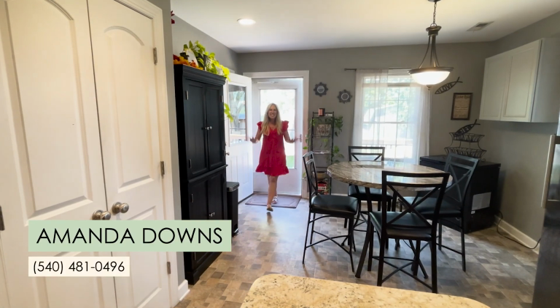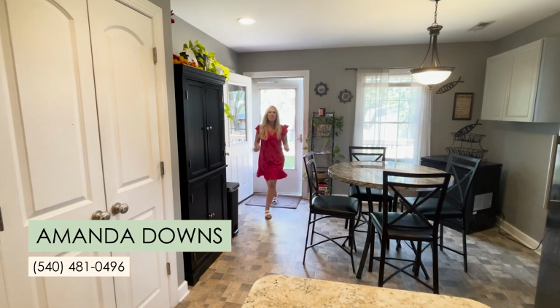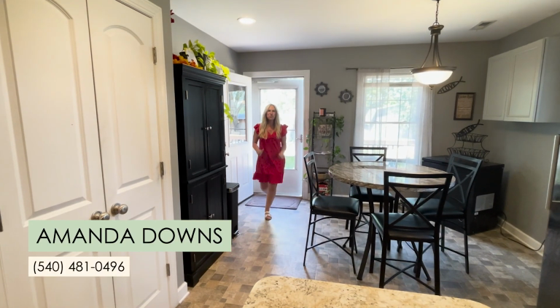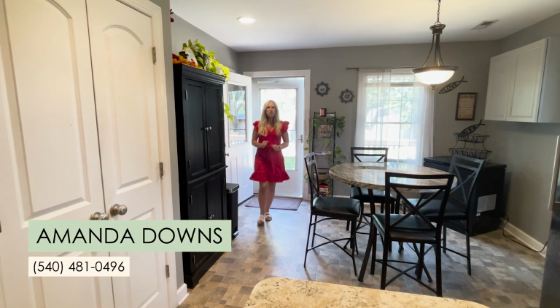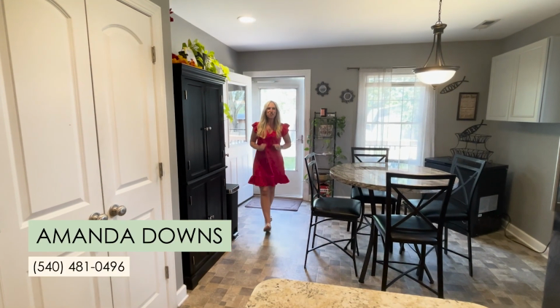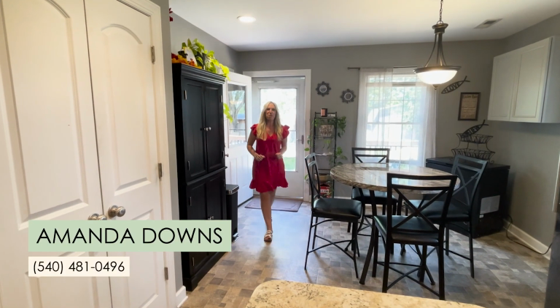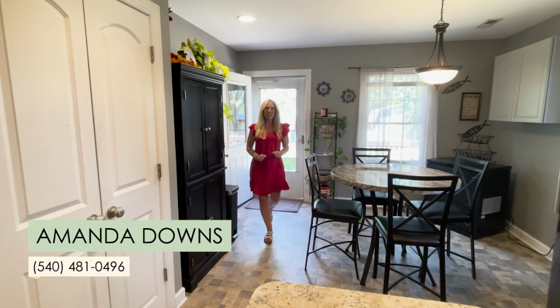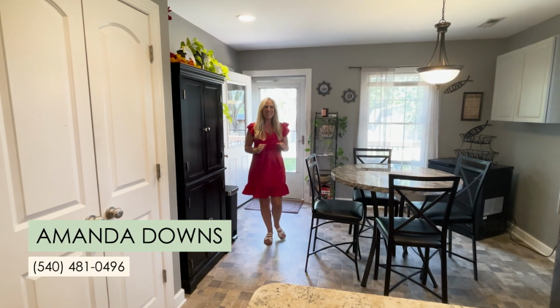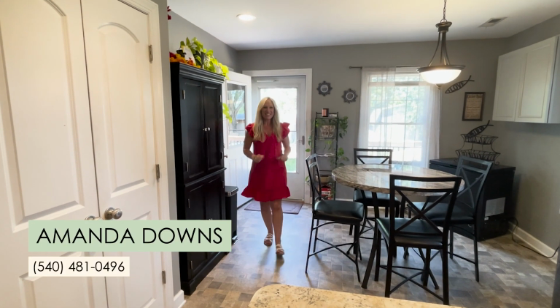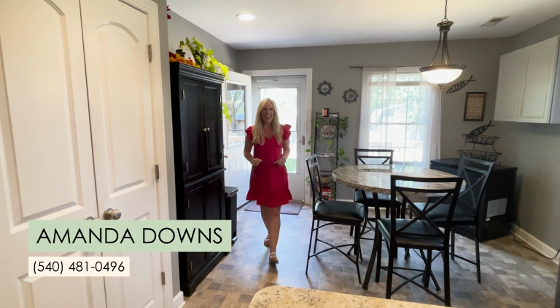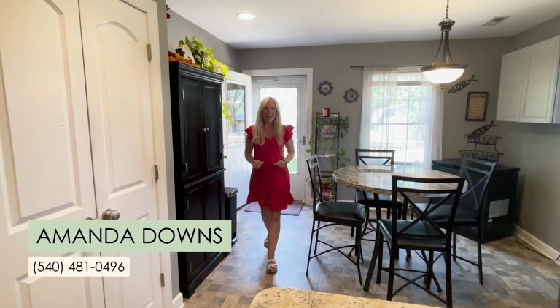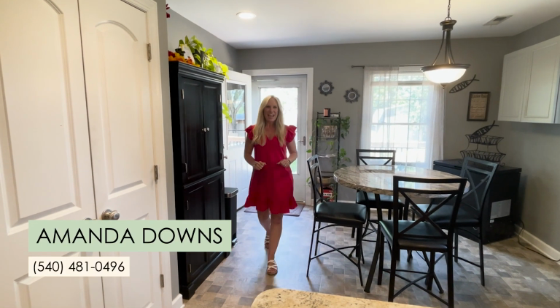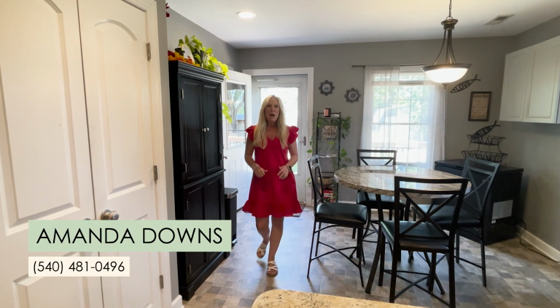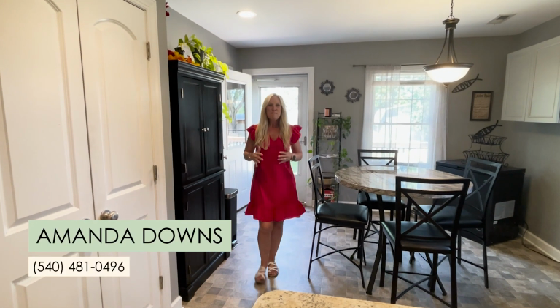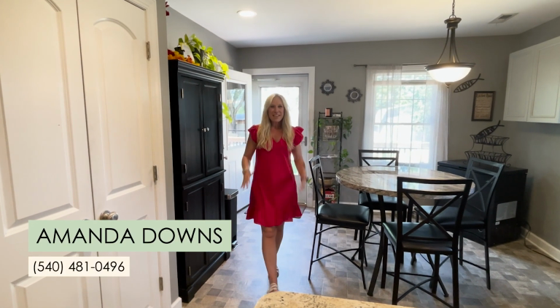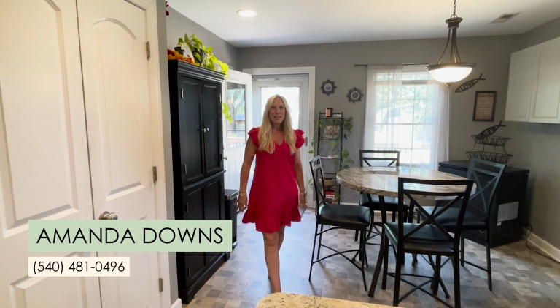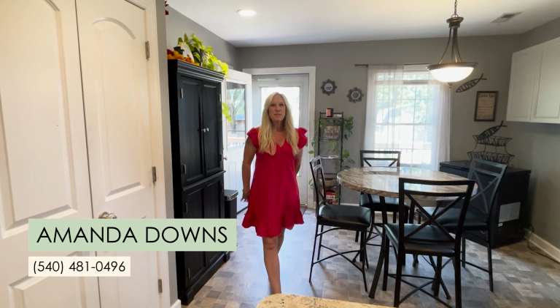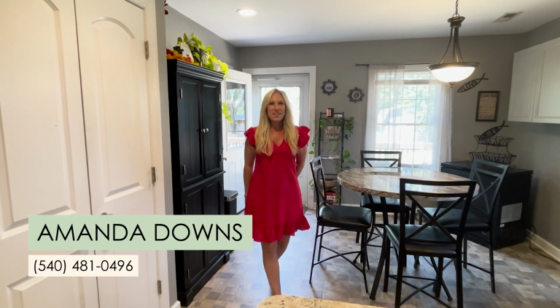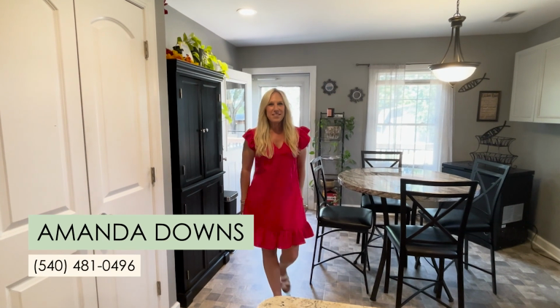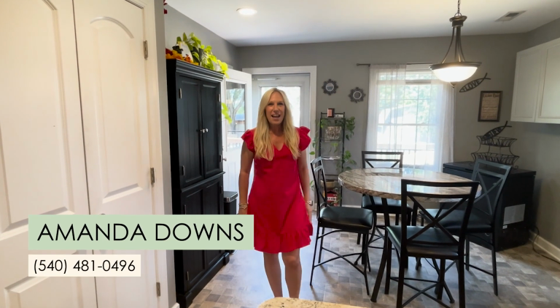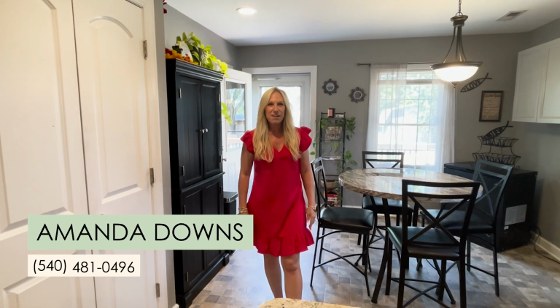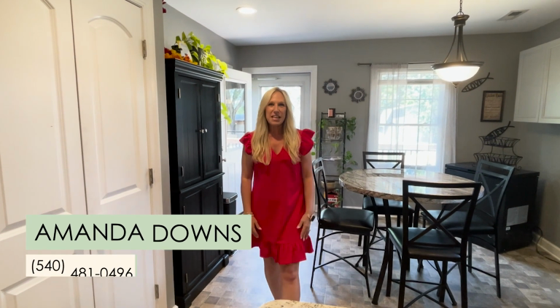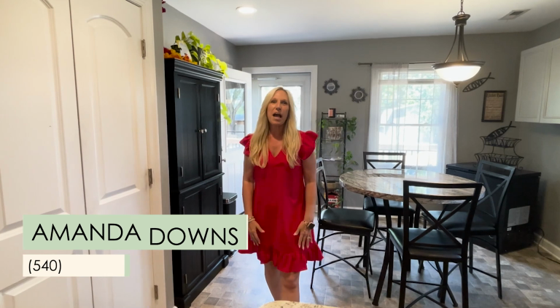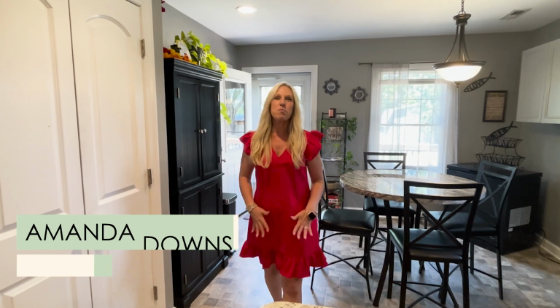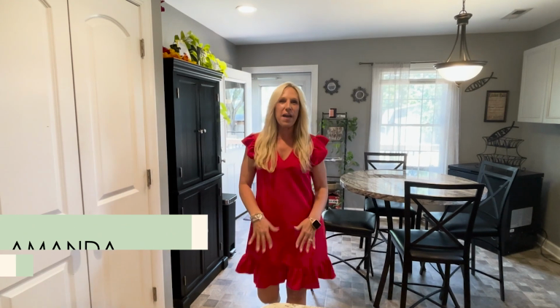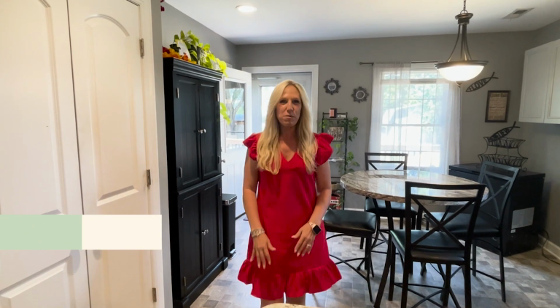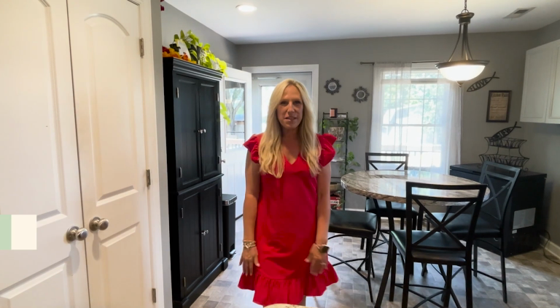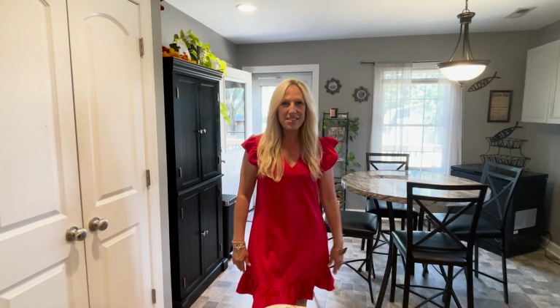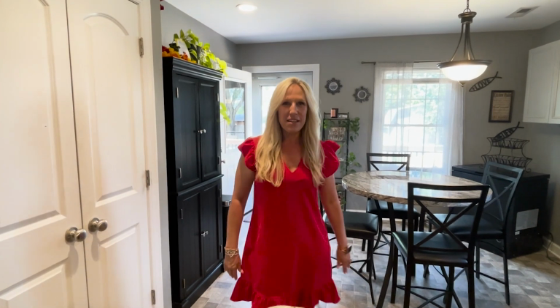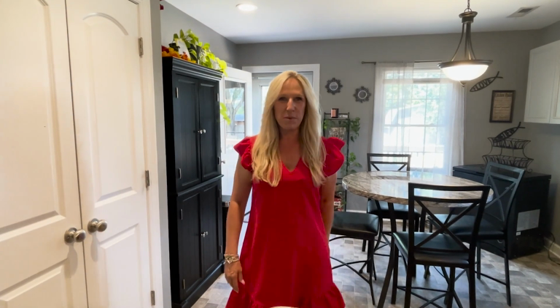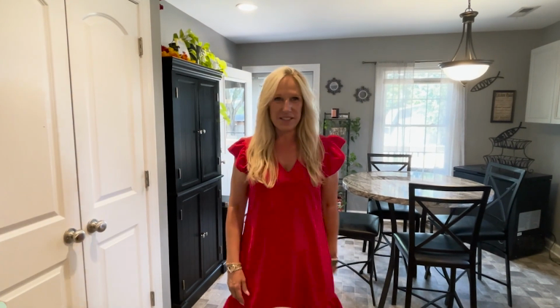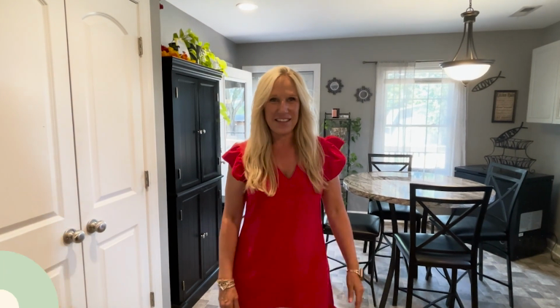Schedule your showing today. My name's Amanda Downs and I'm with LPT Realty.